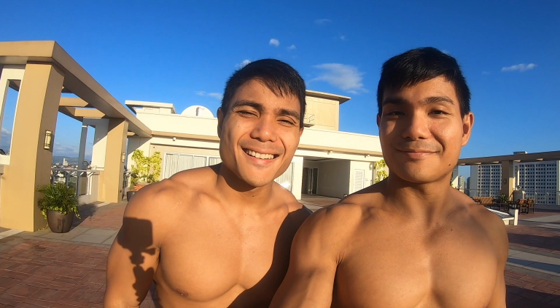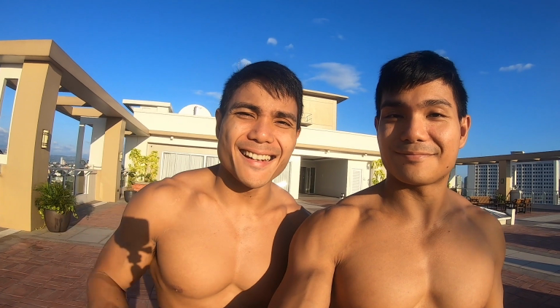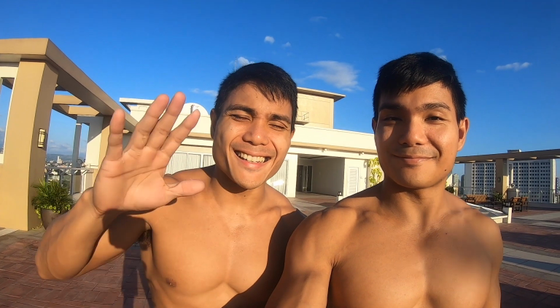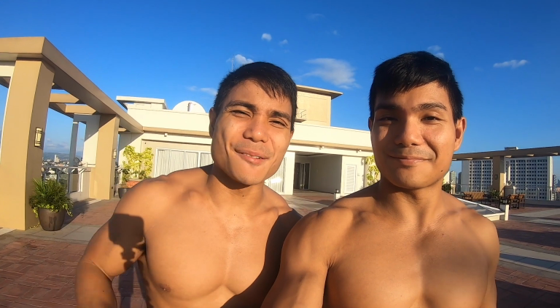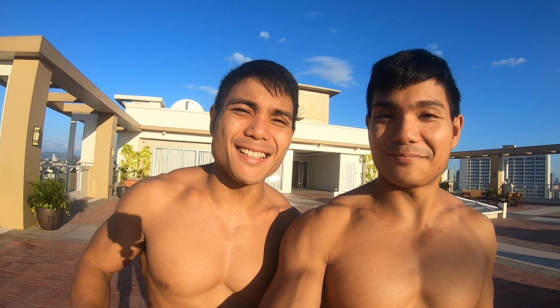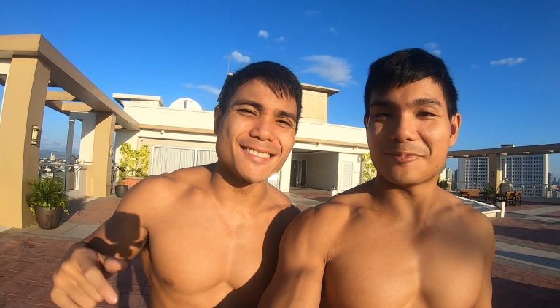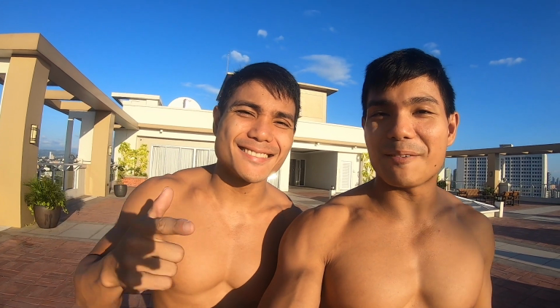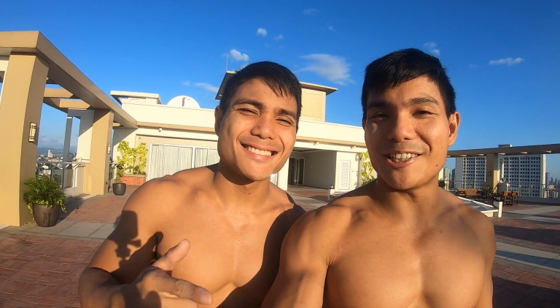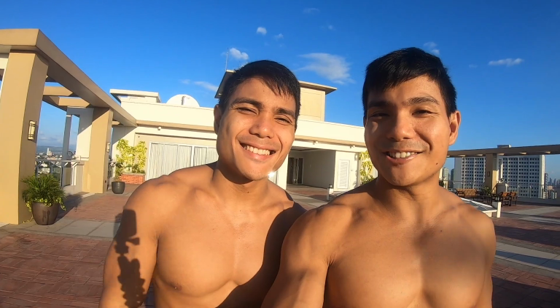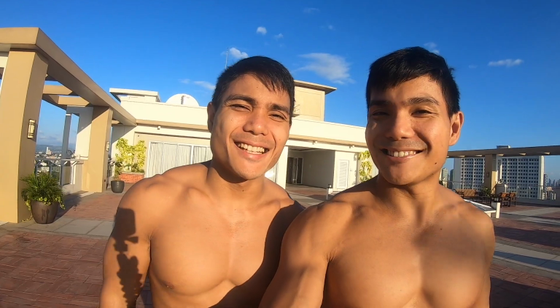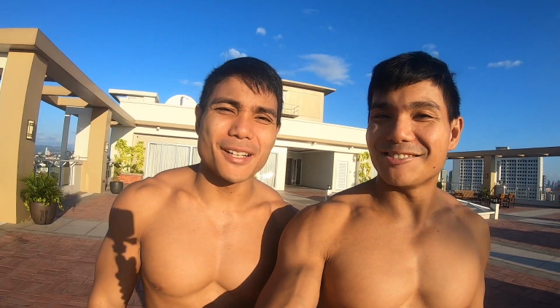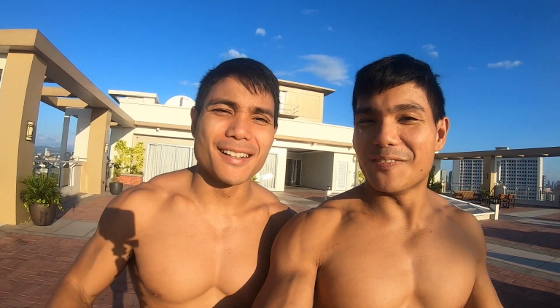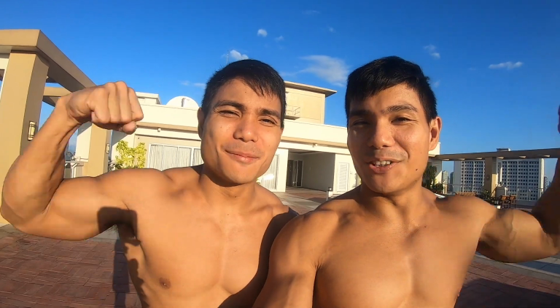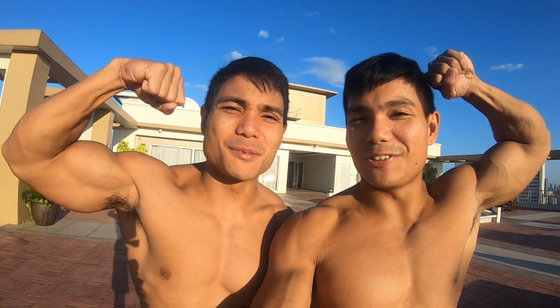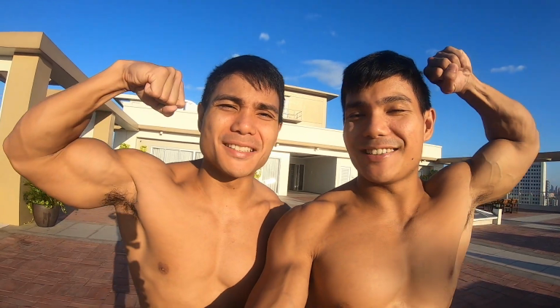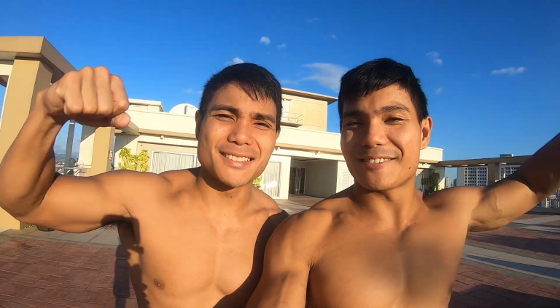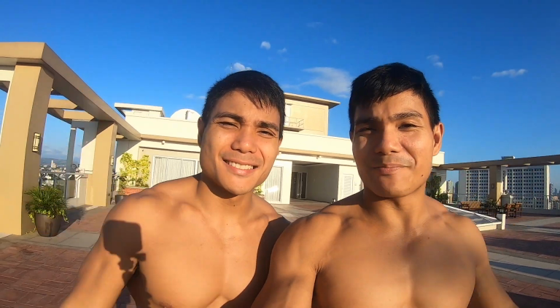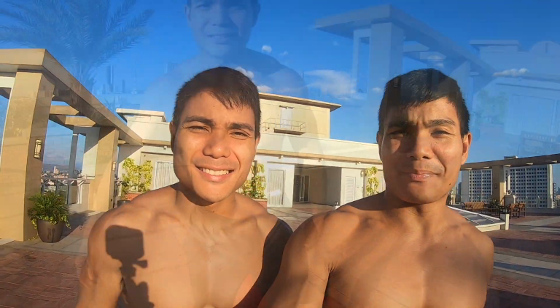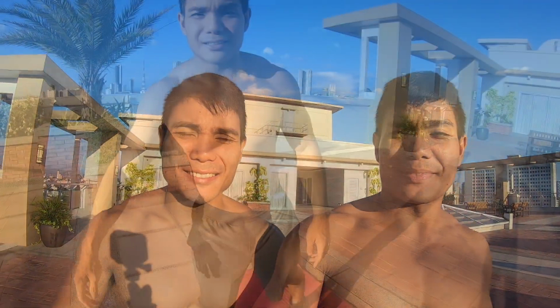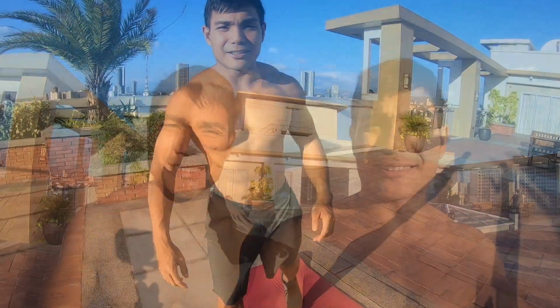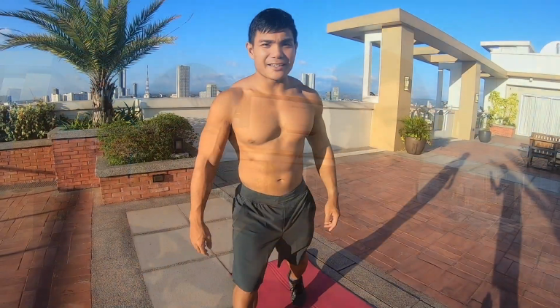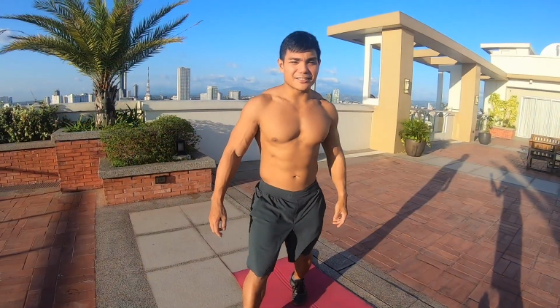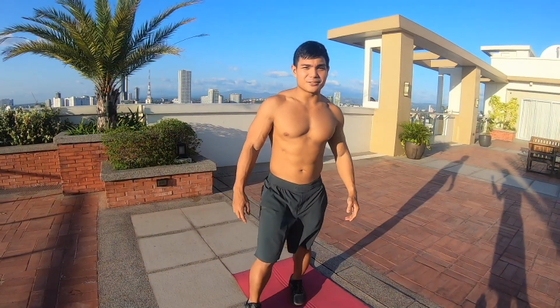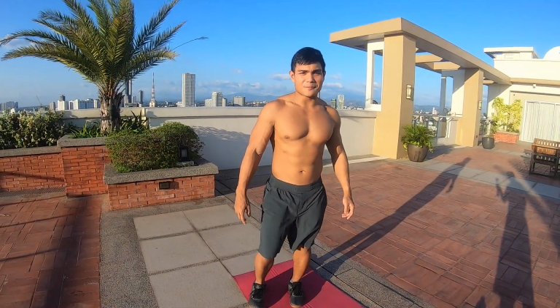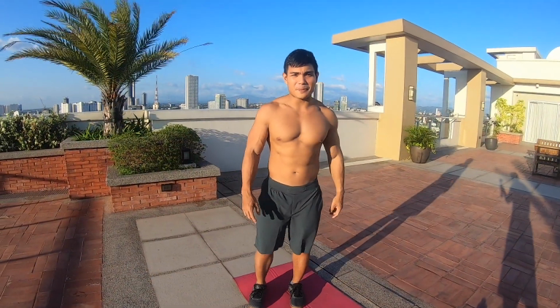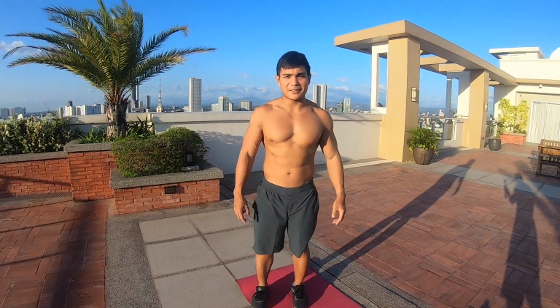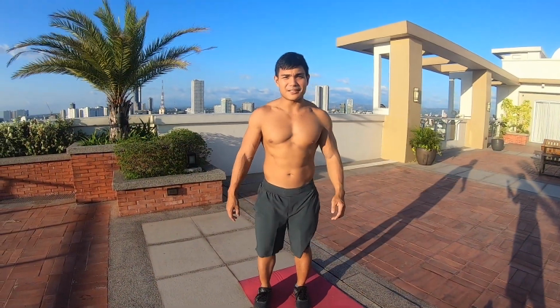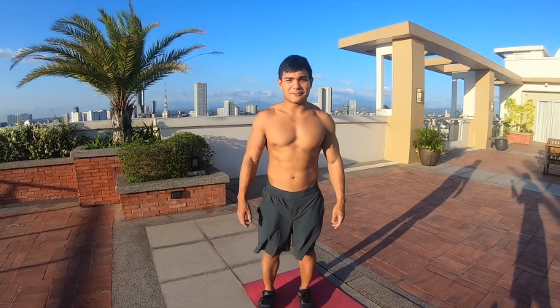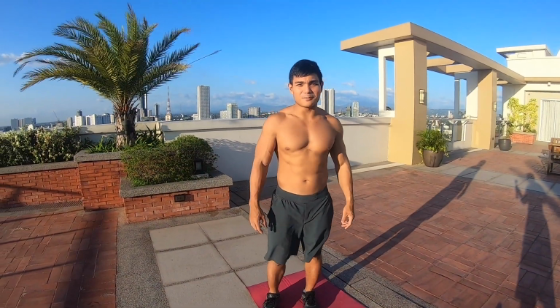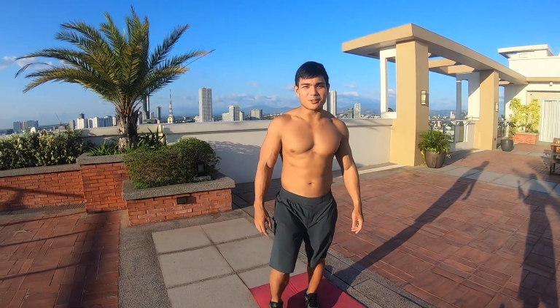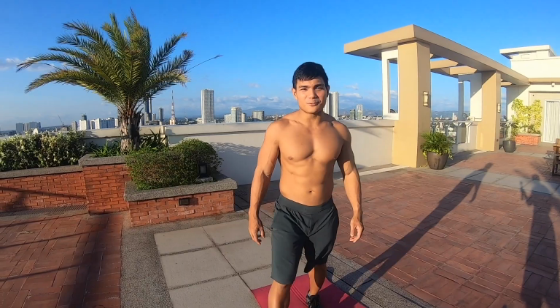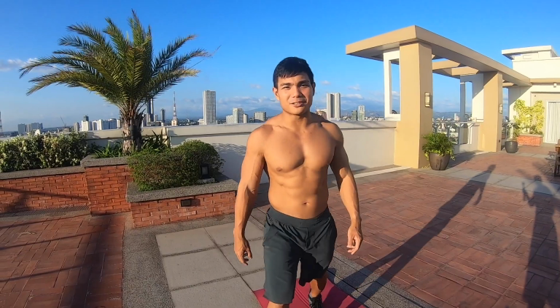Hi guys, I'm Dino, I'm Gino, and we're Boom Twins. Hi guys, welcome to our home workout.